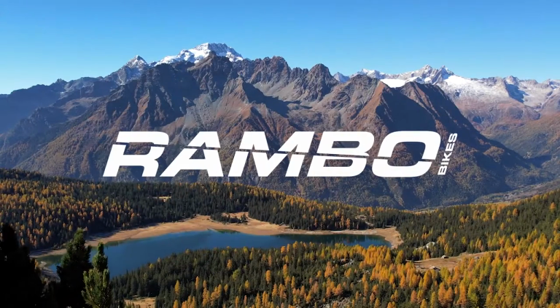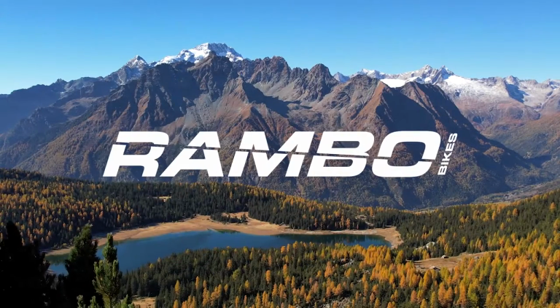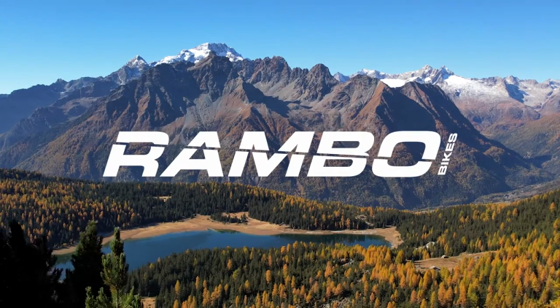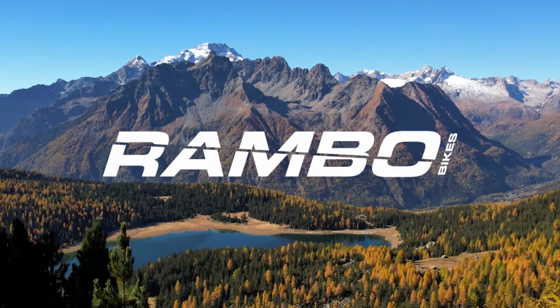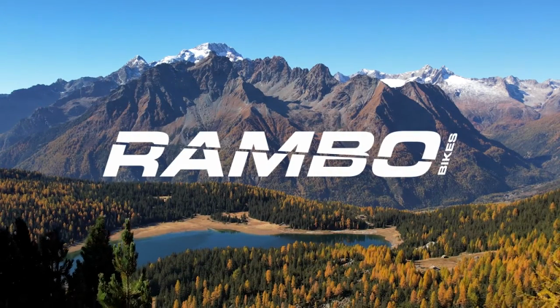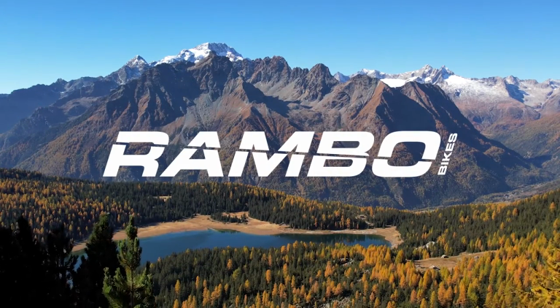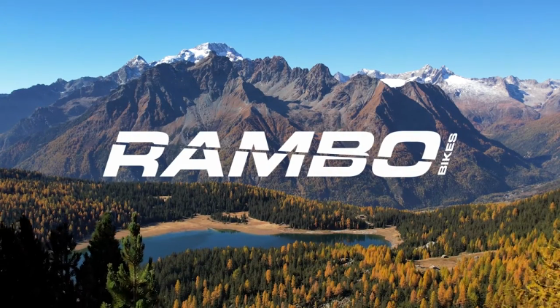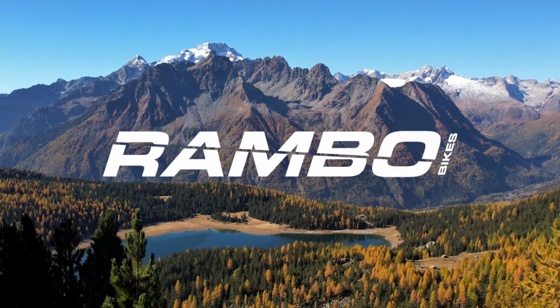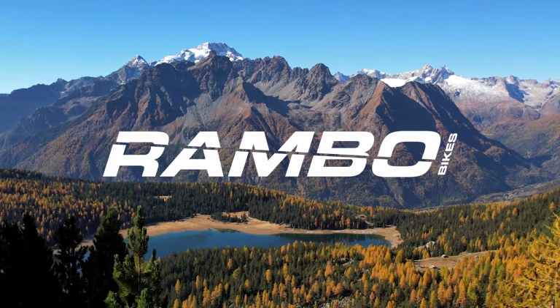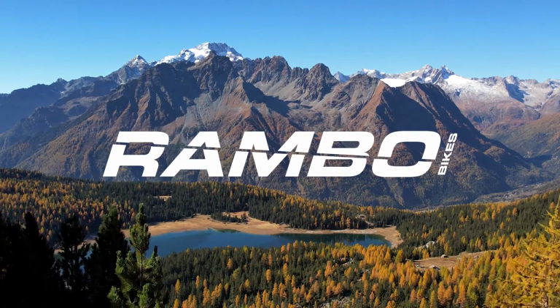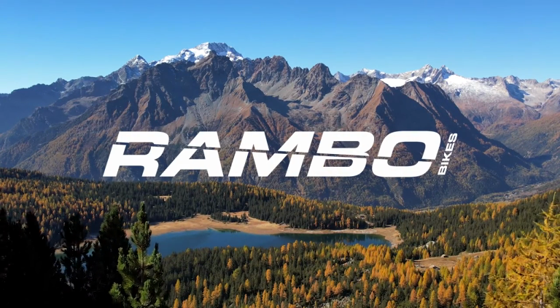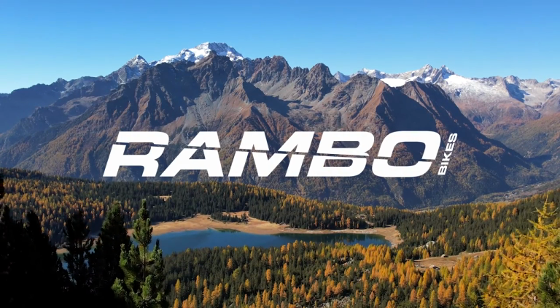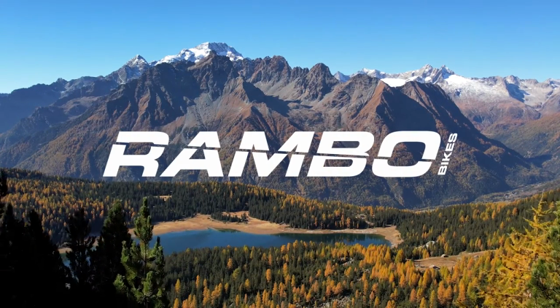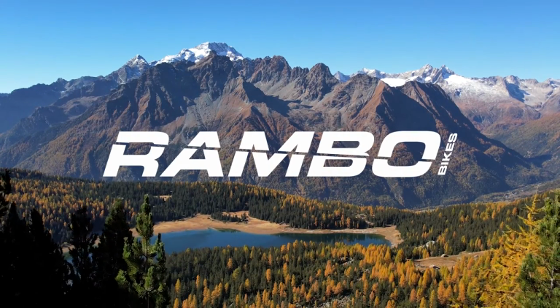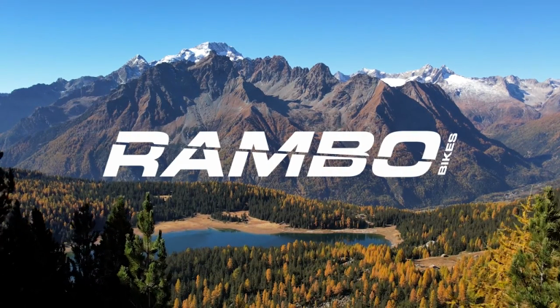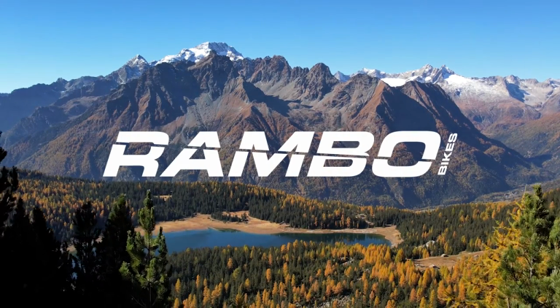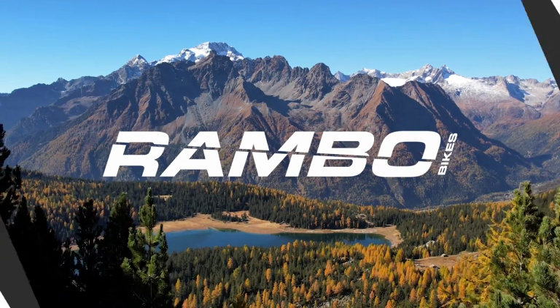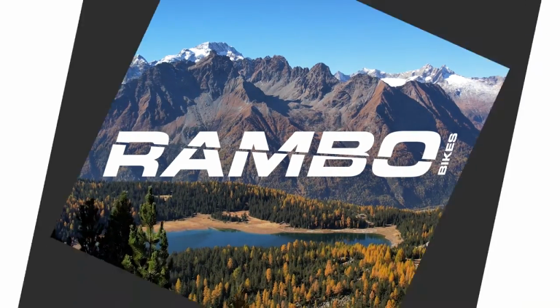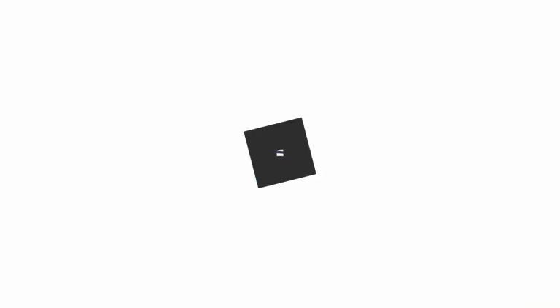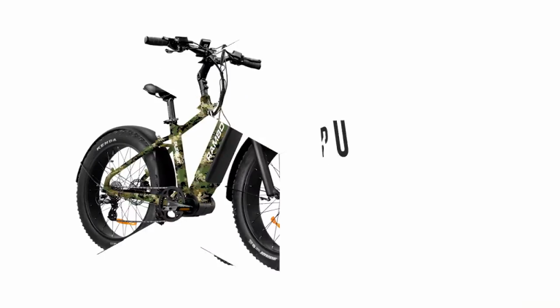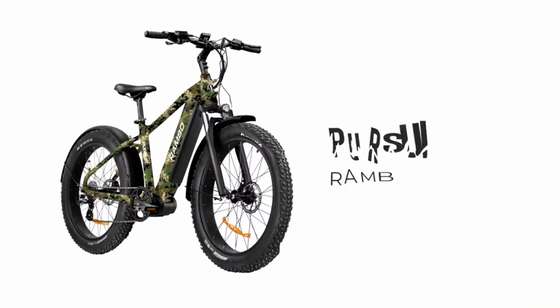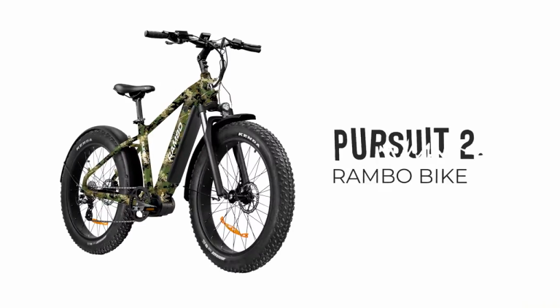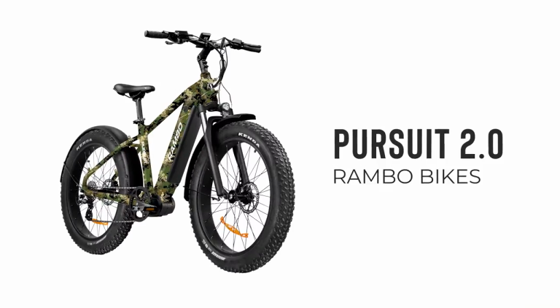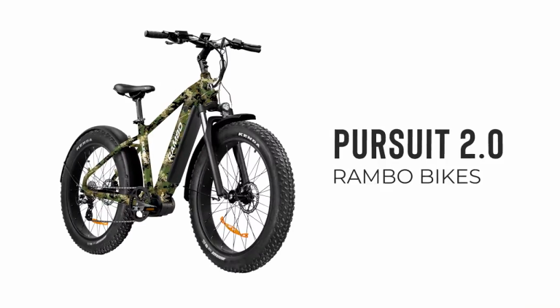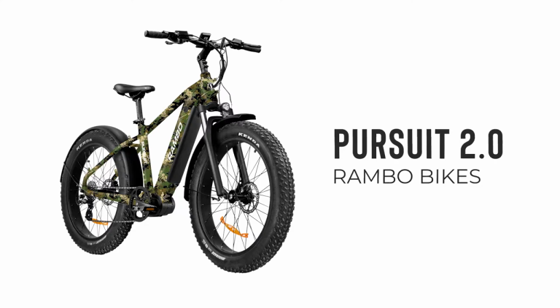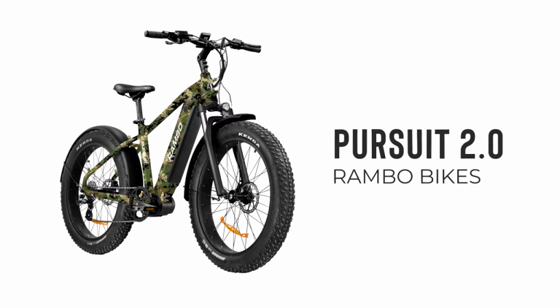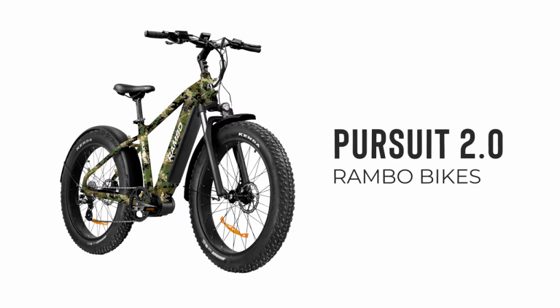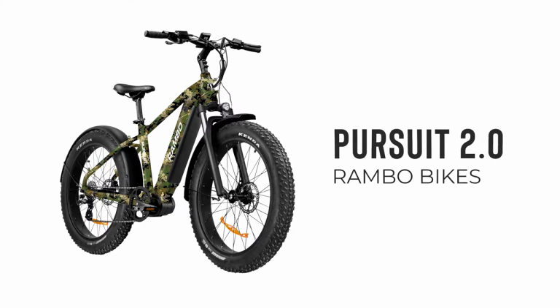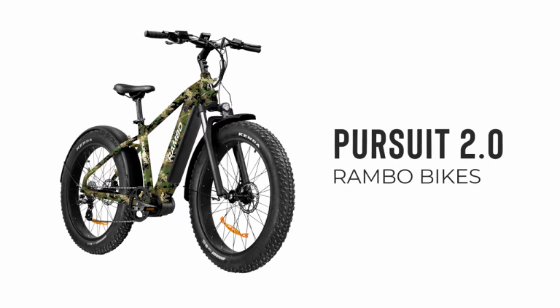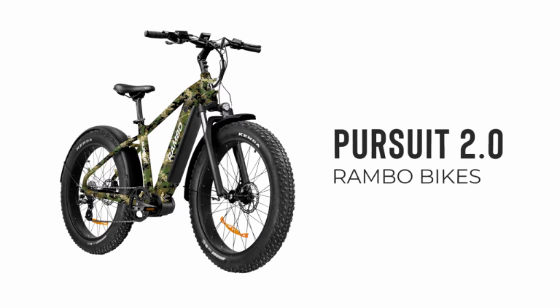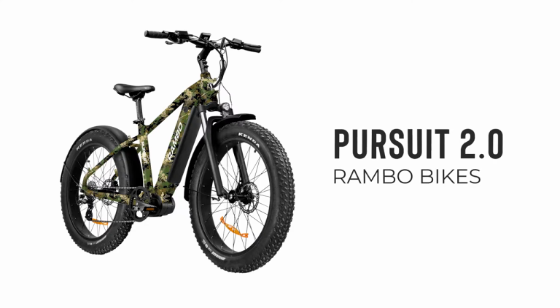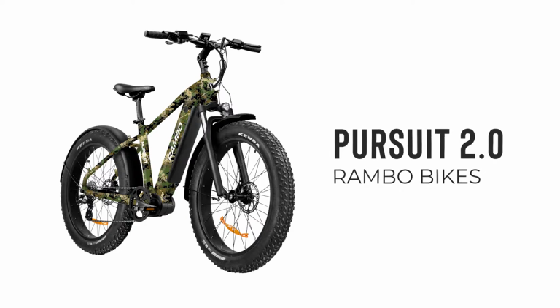Congratulations on purchasing your Rambo bike! Here are a few things you should know before heading out on your first ride.